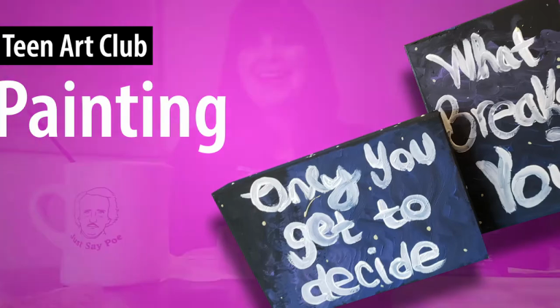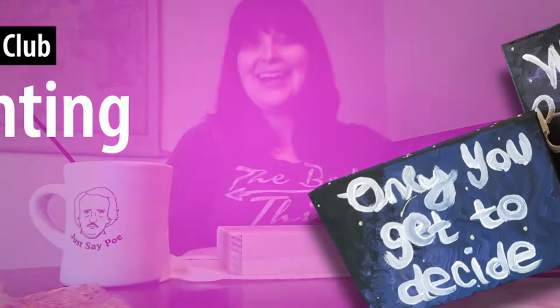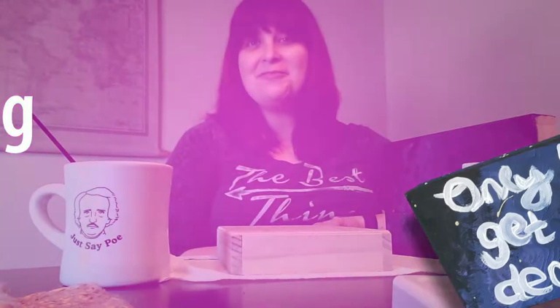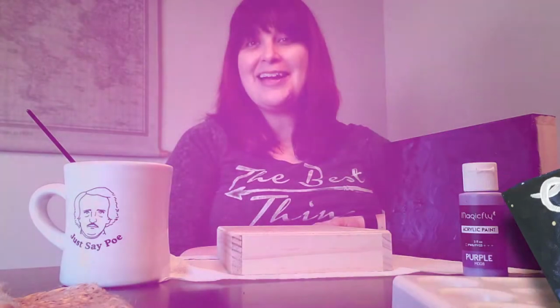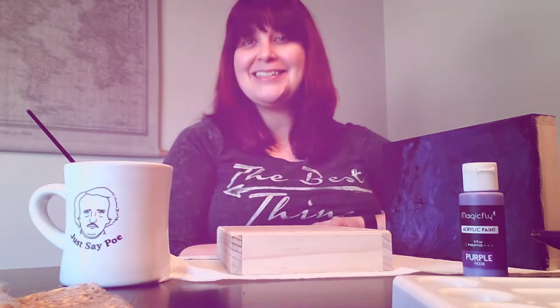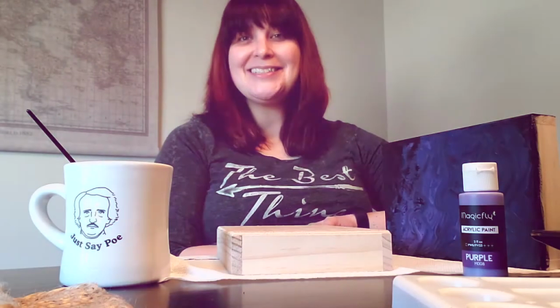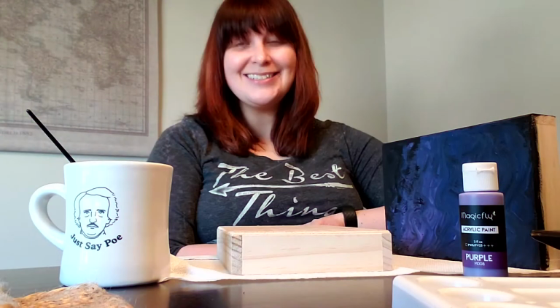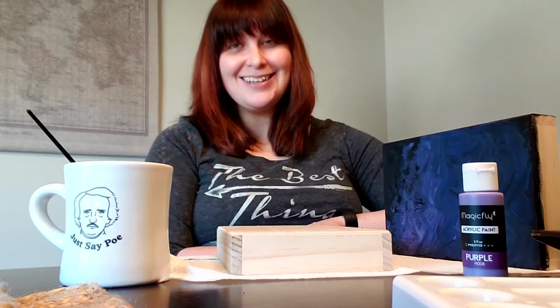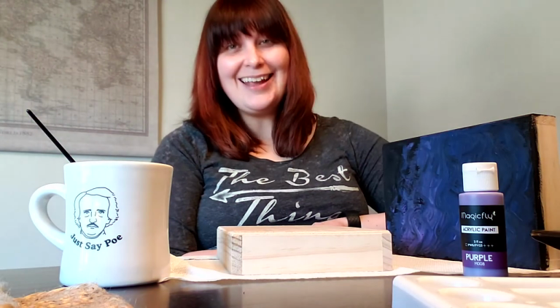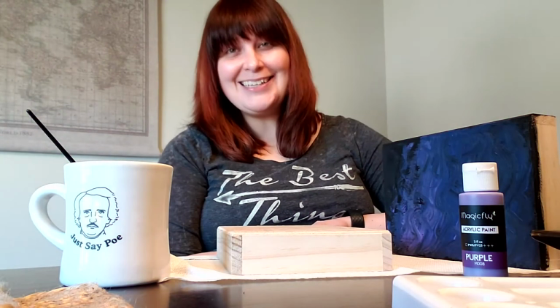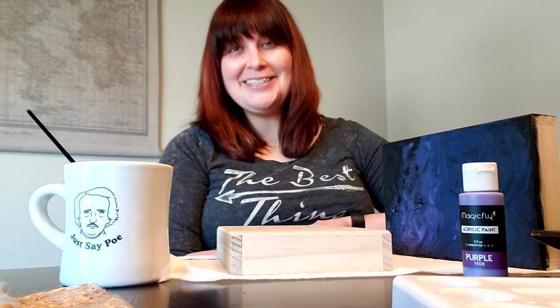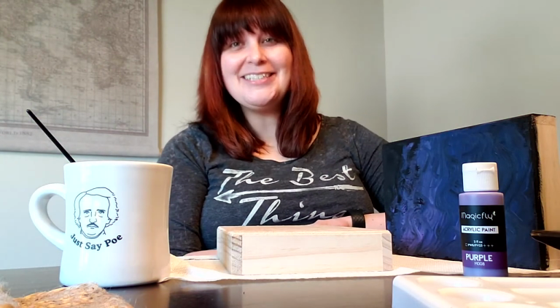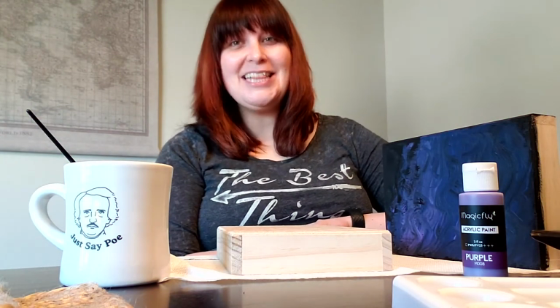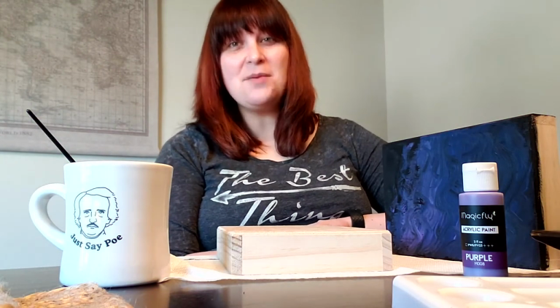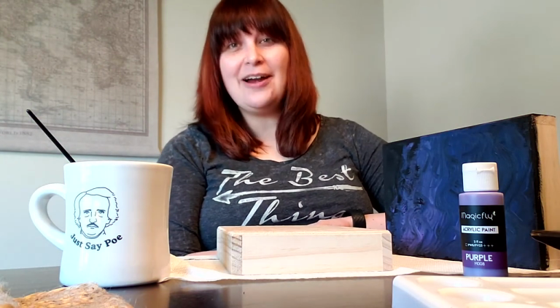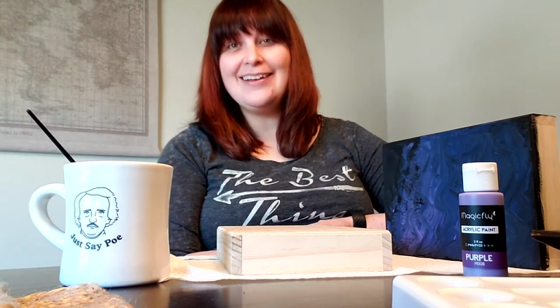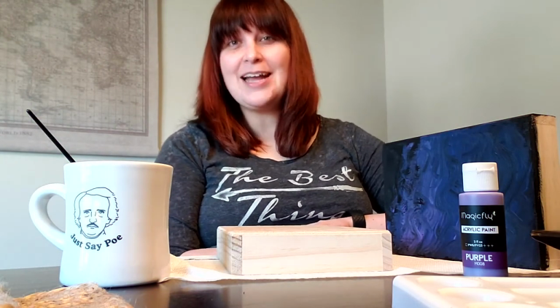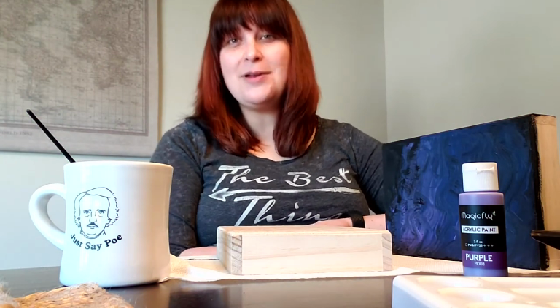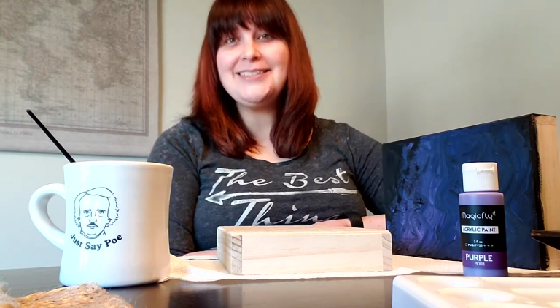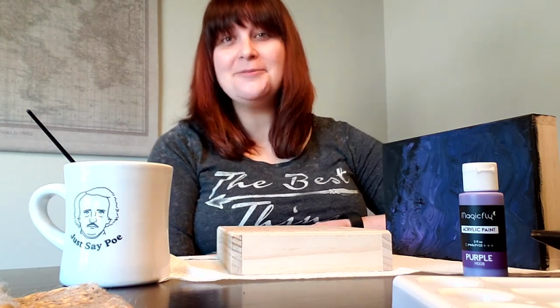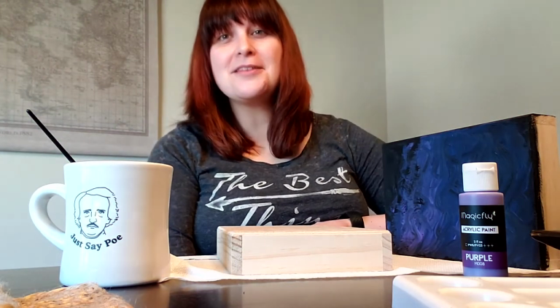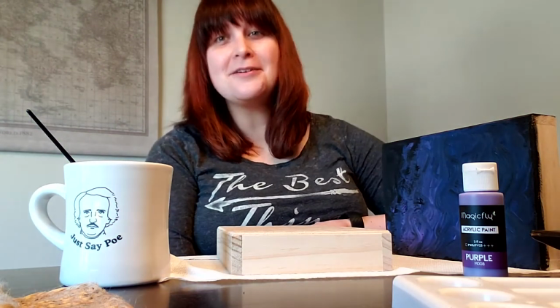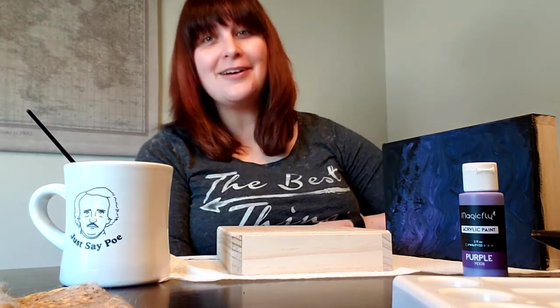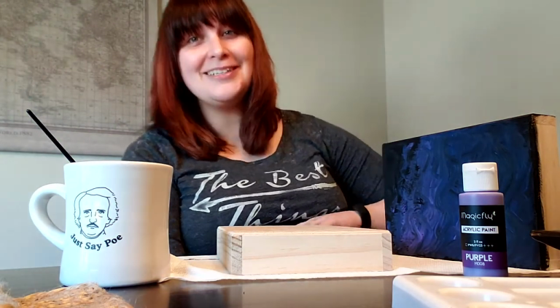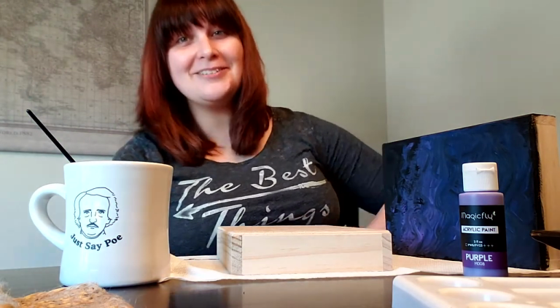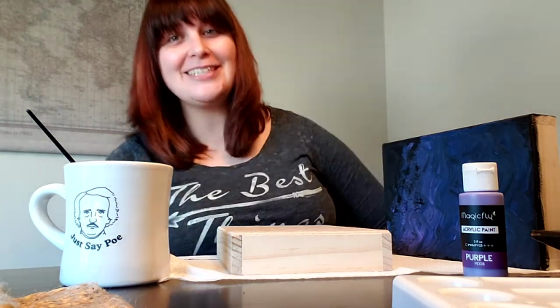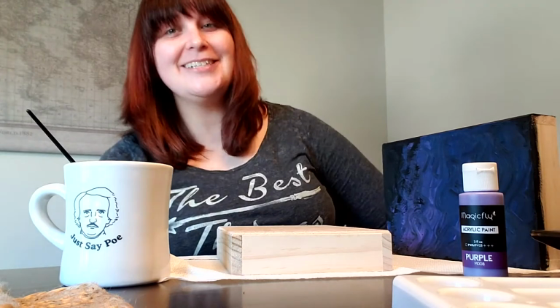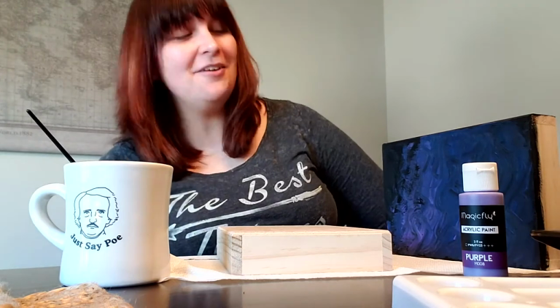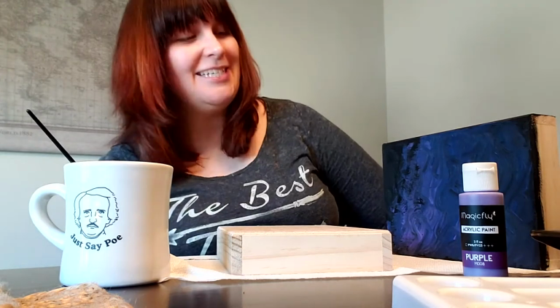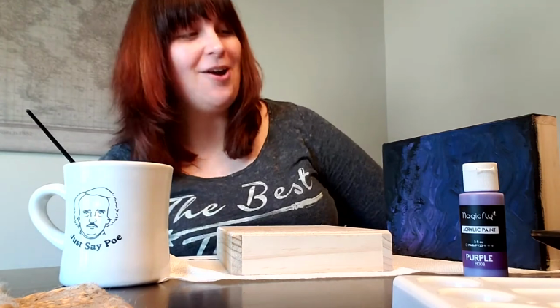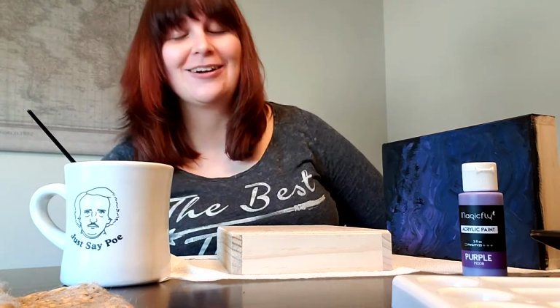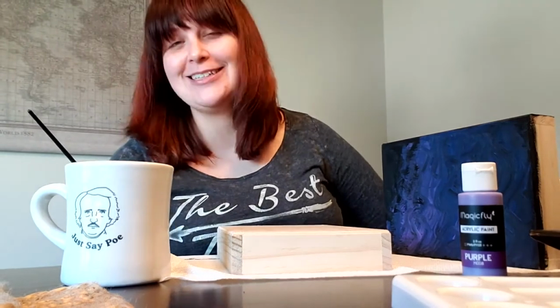Hey friends! Angie, your teen librarian, coming at you with a fun new edition of Teen Art Club.